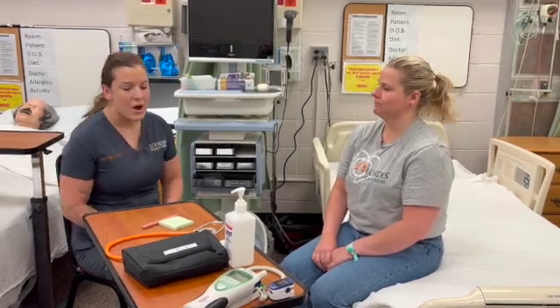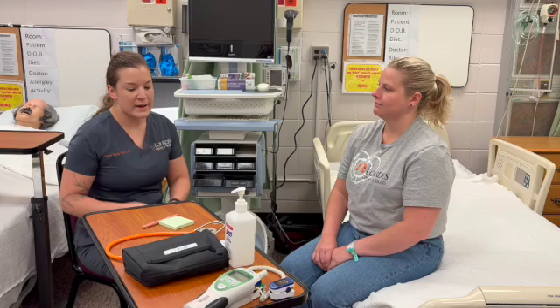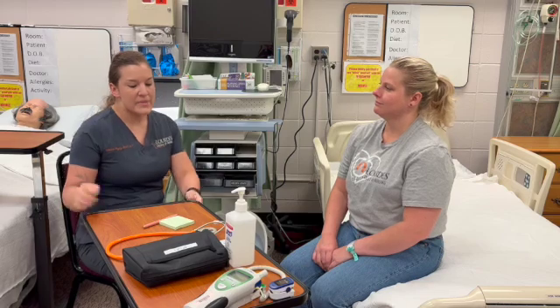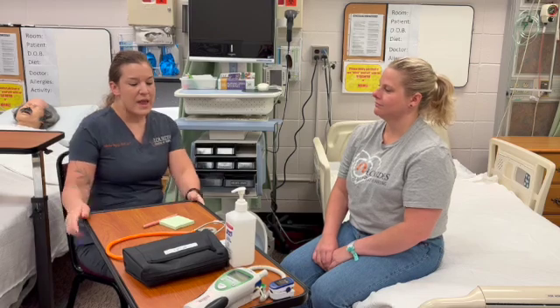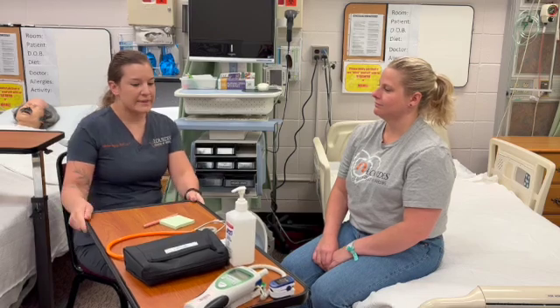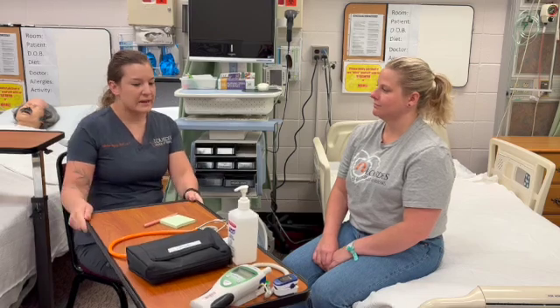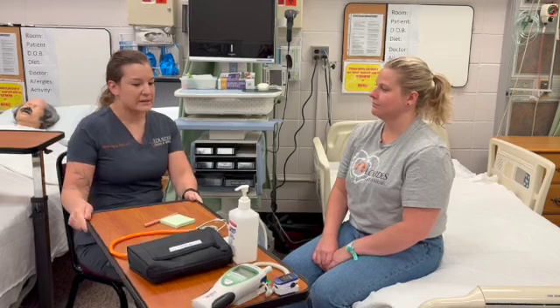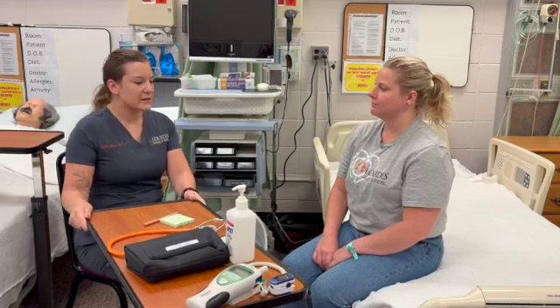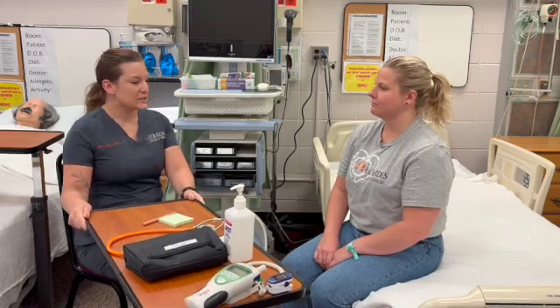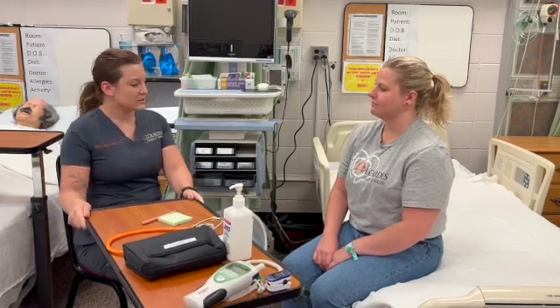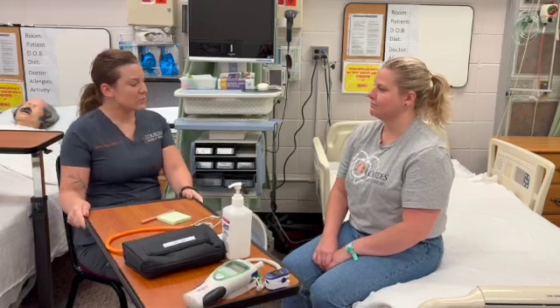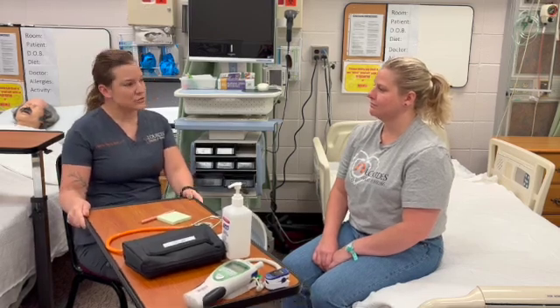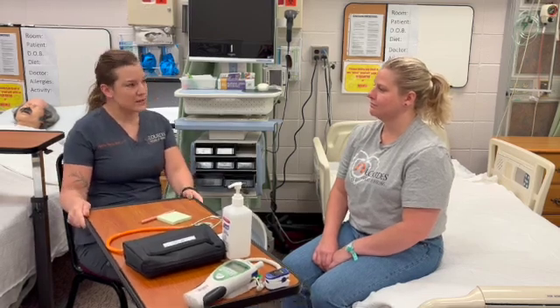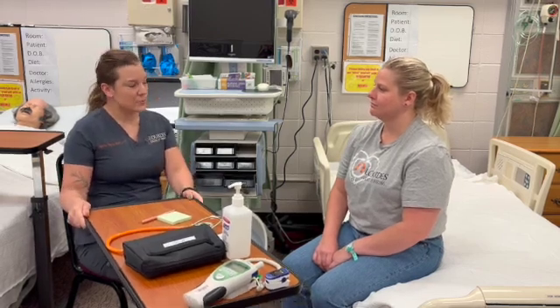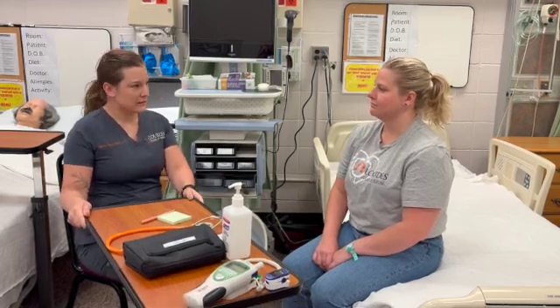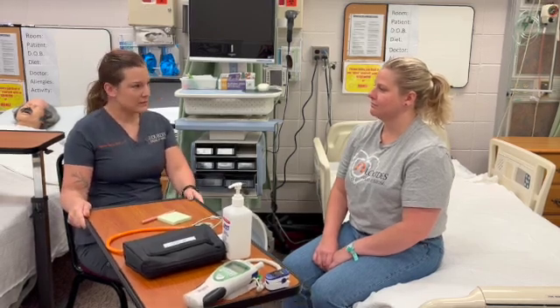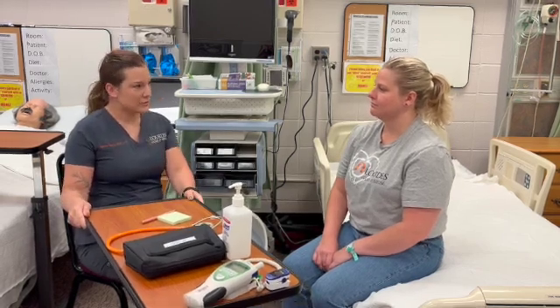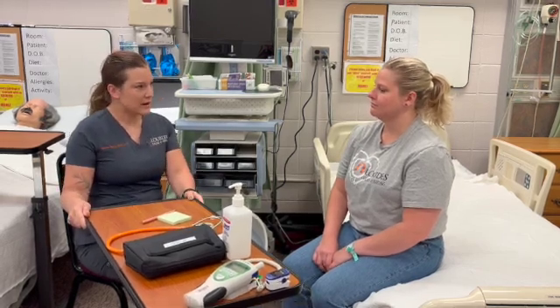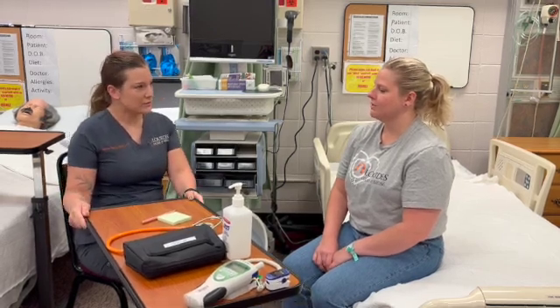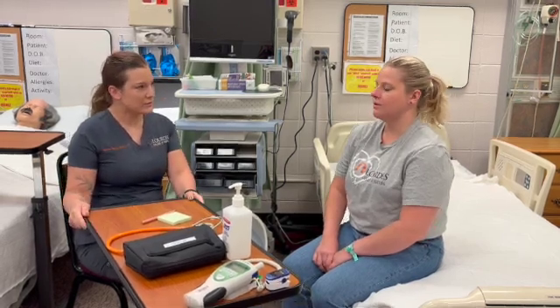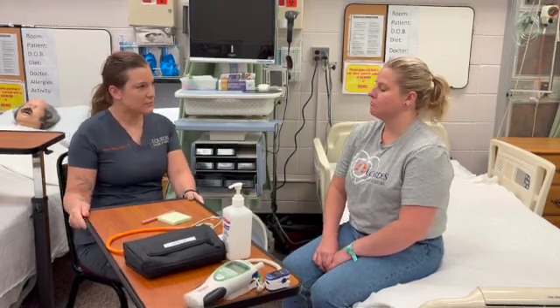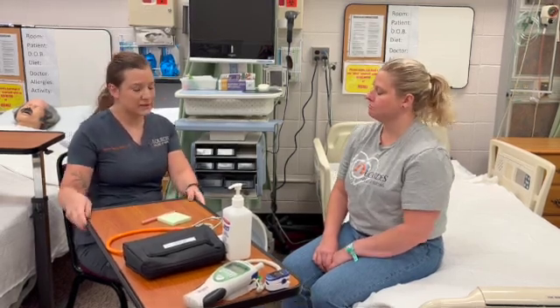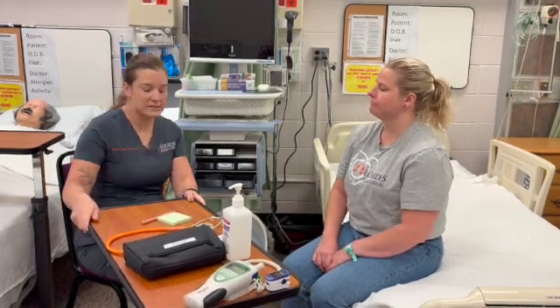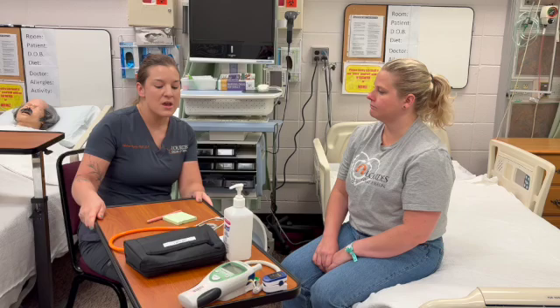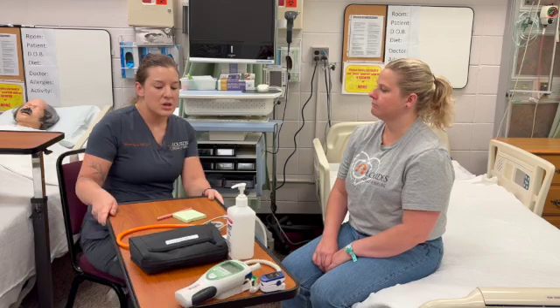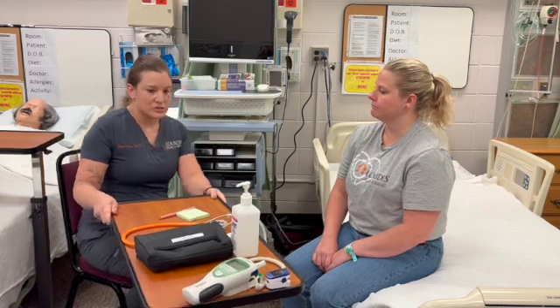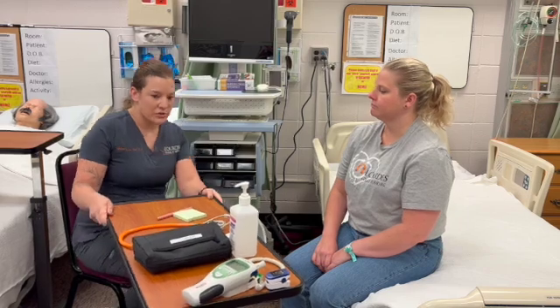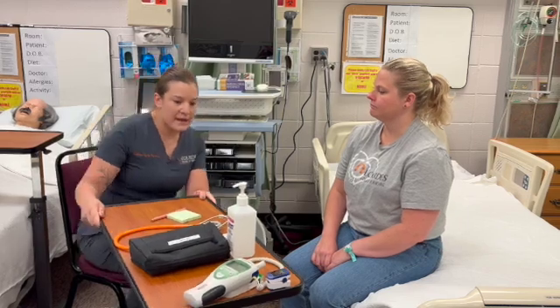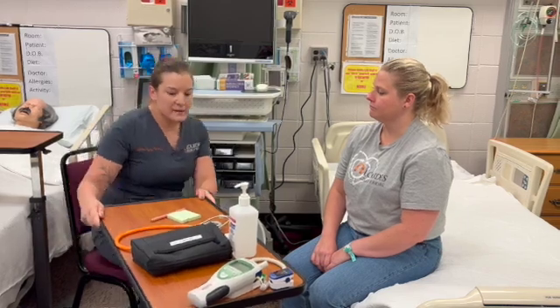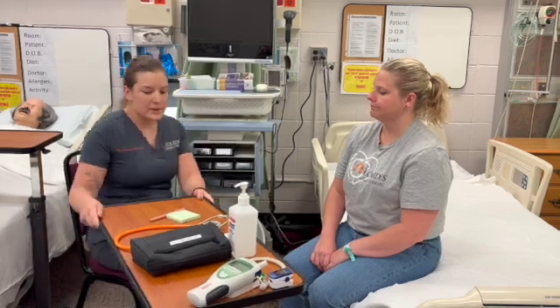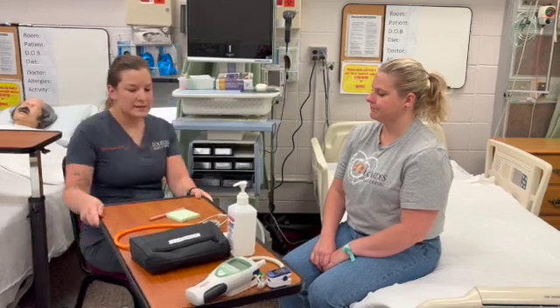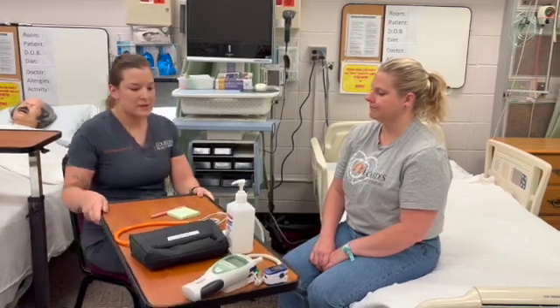And then on a scale of 0 to 10, what would you say your pain level is right now? Zero. Perfect. So then we can get started.